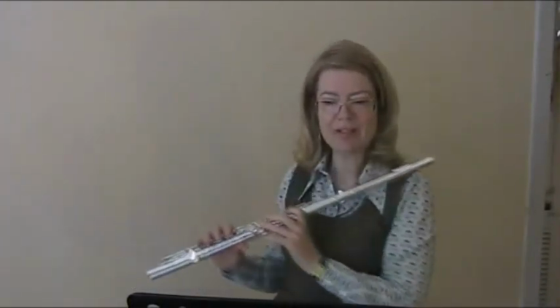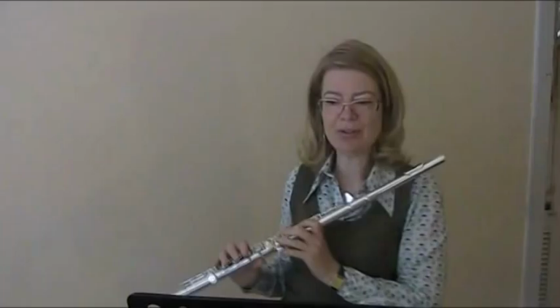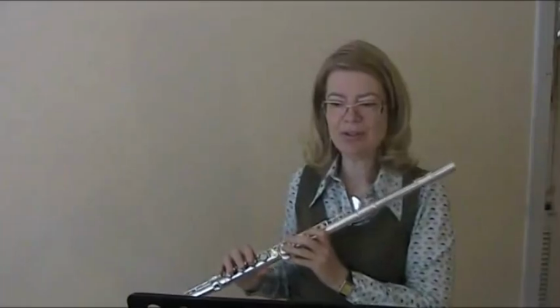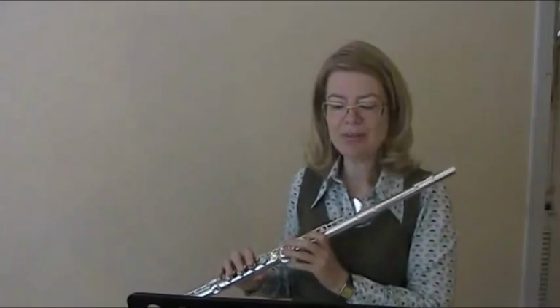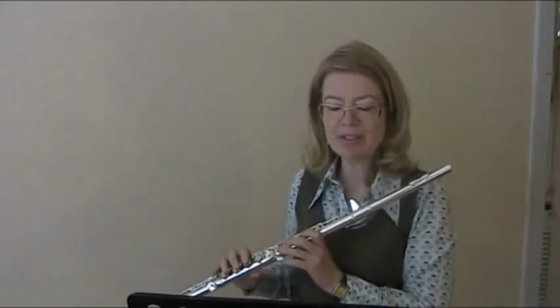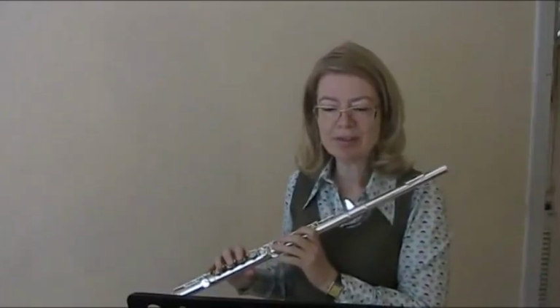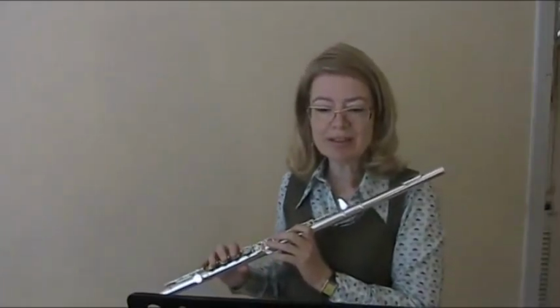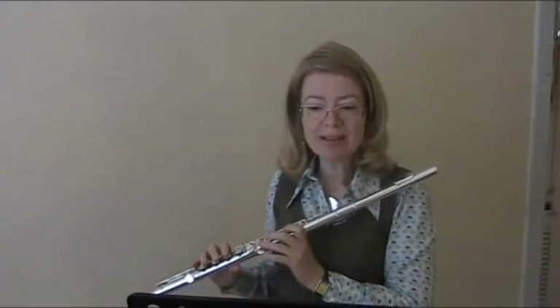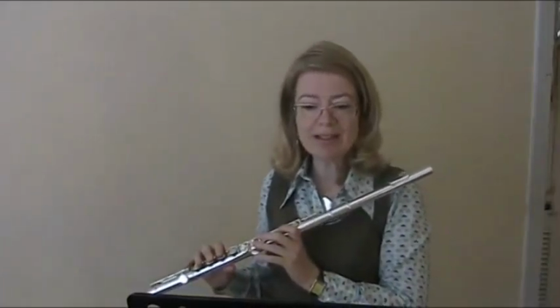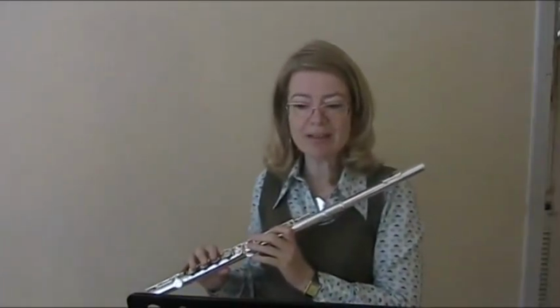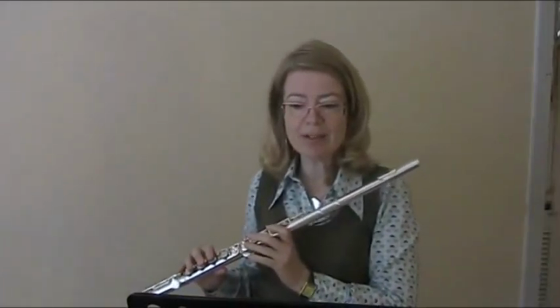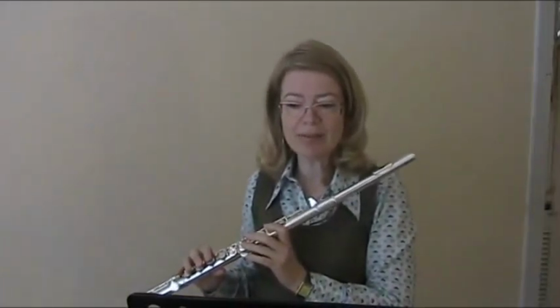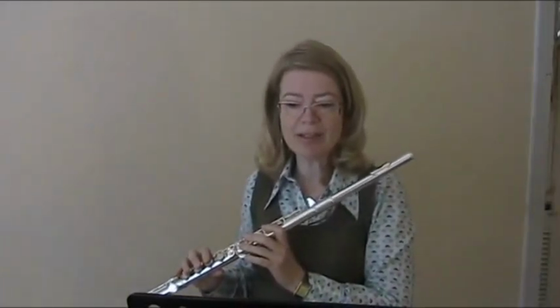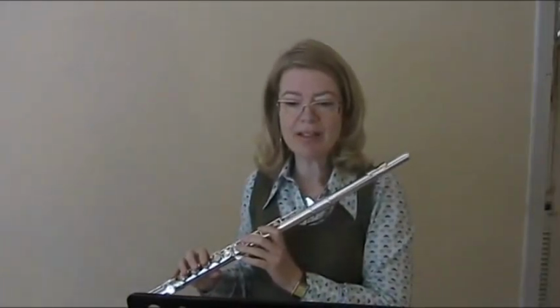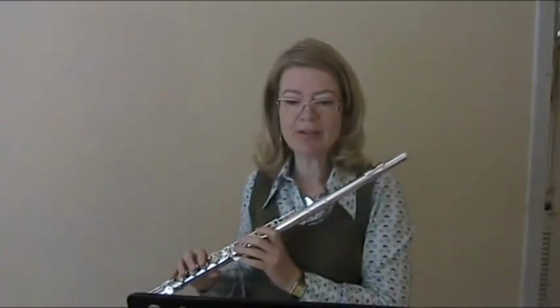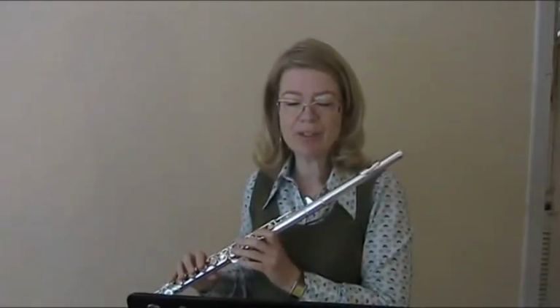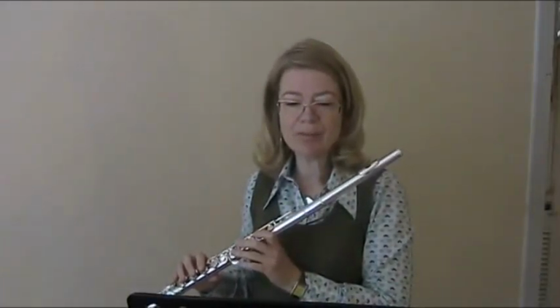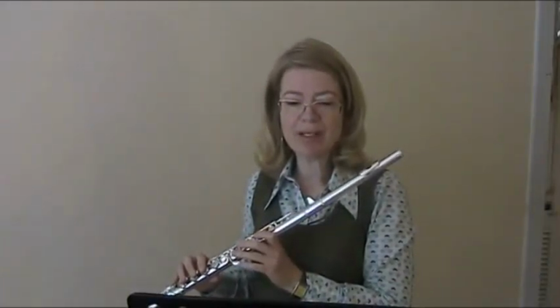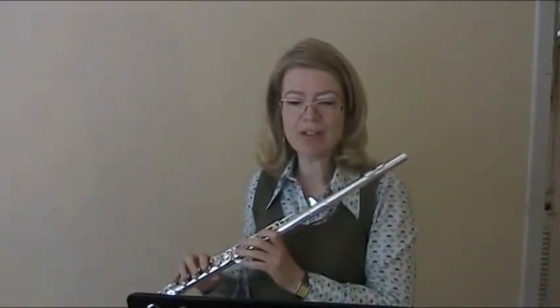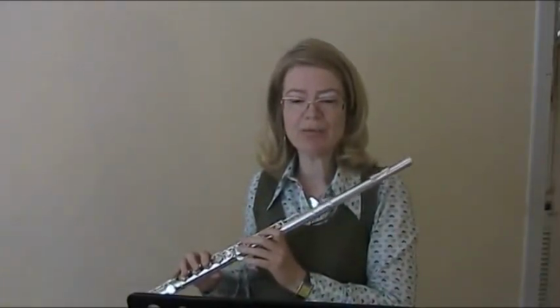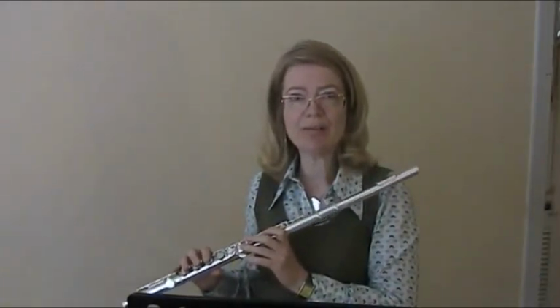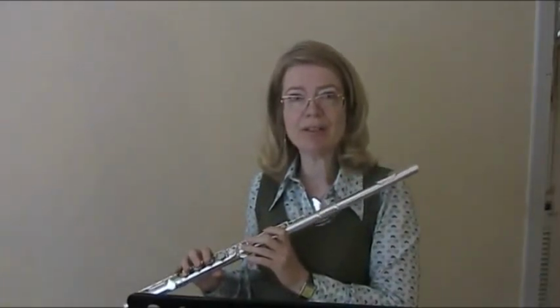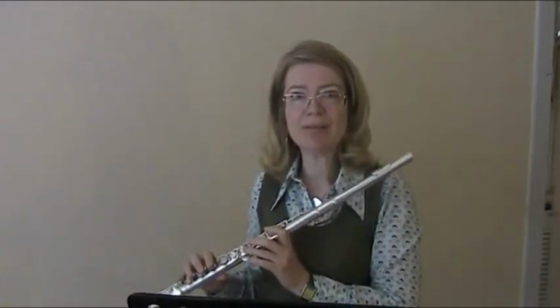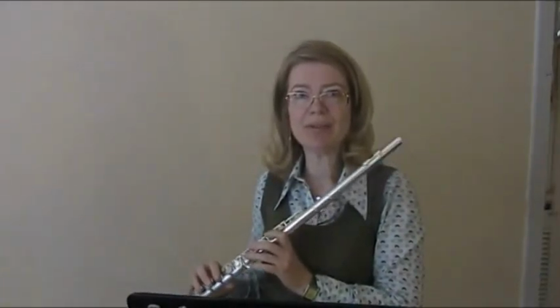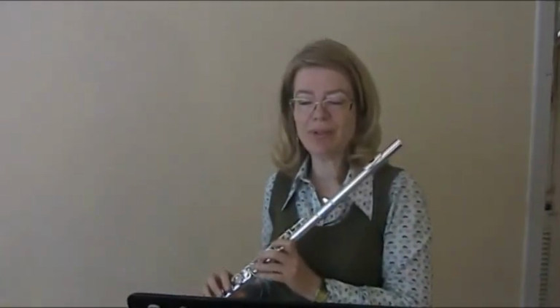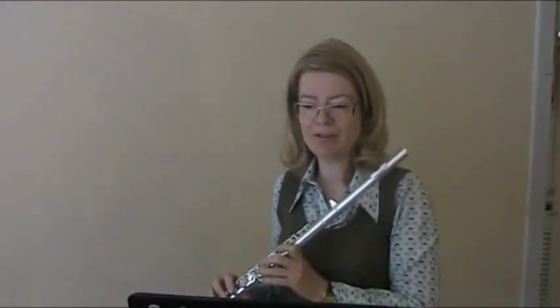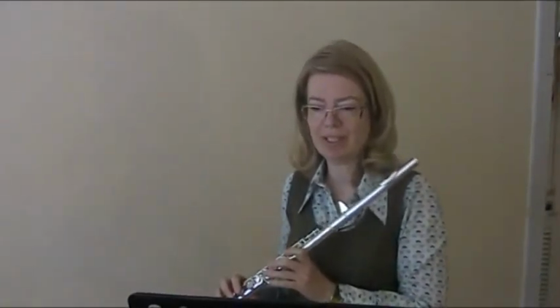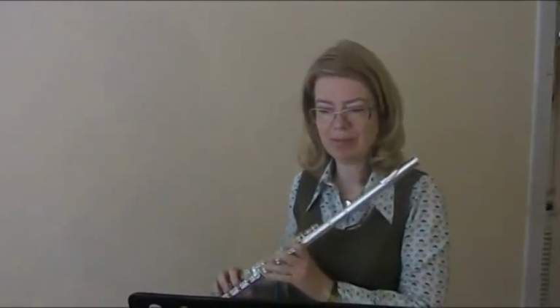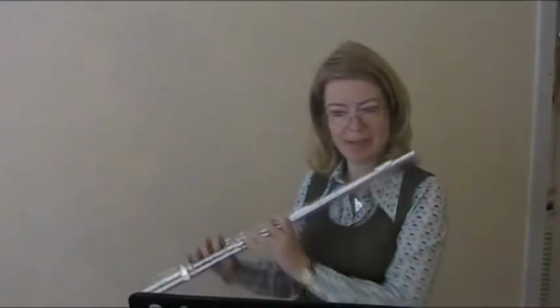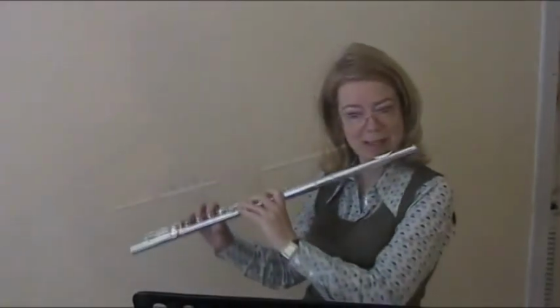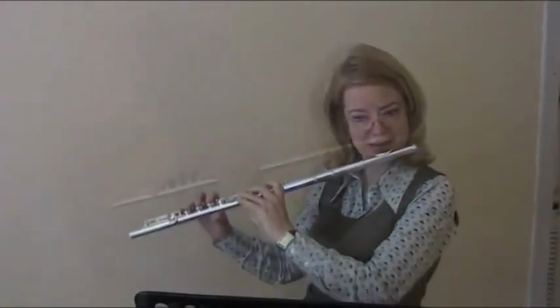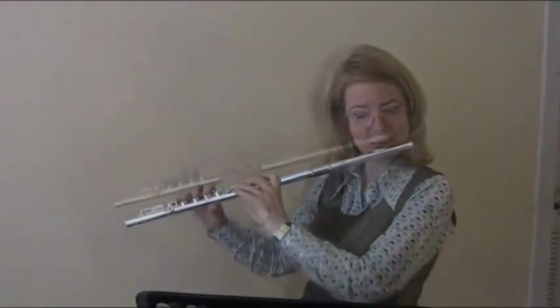To demonstrate that, I'm going to play the first page of The Arrival of the Queen of Sheba by Handel.